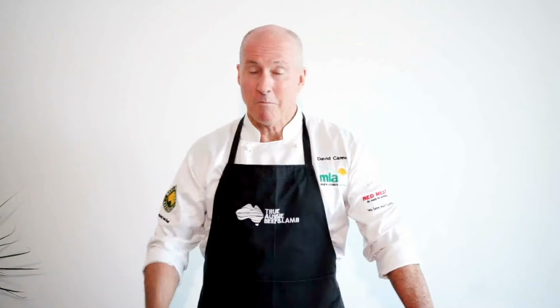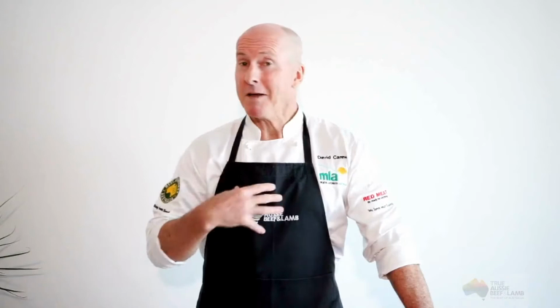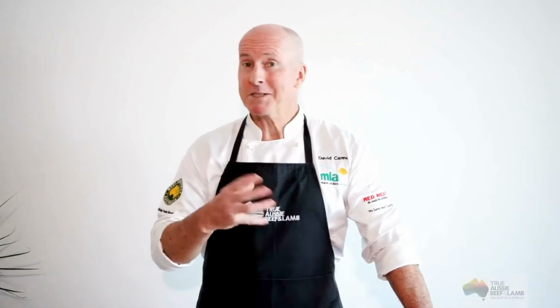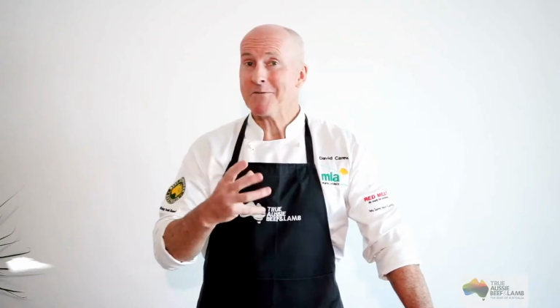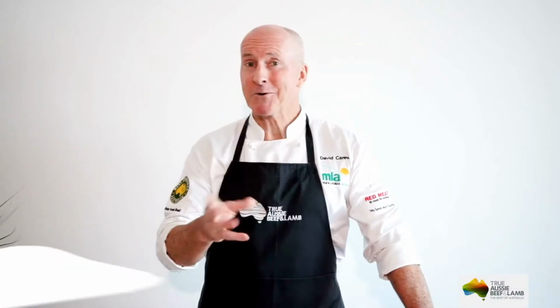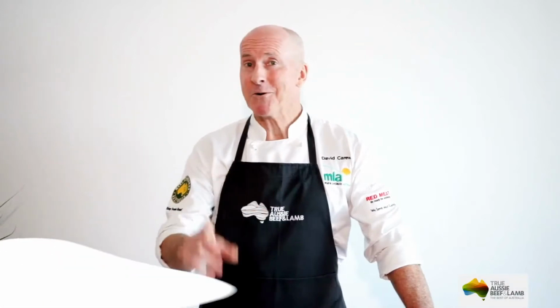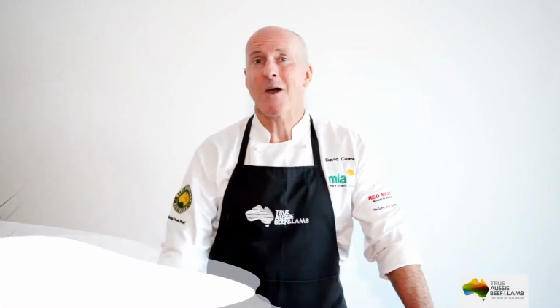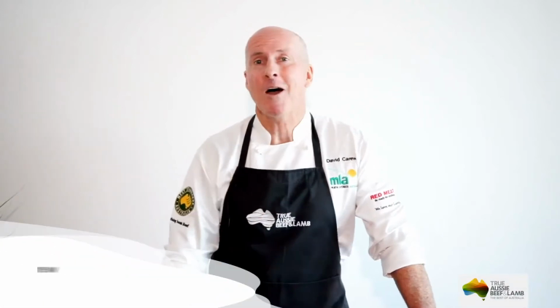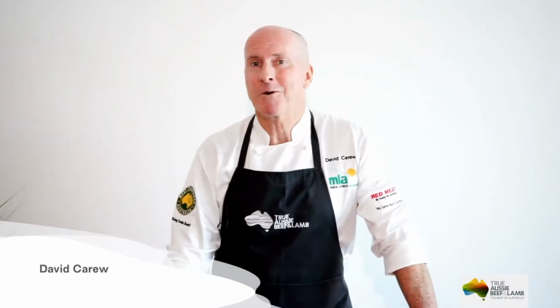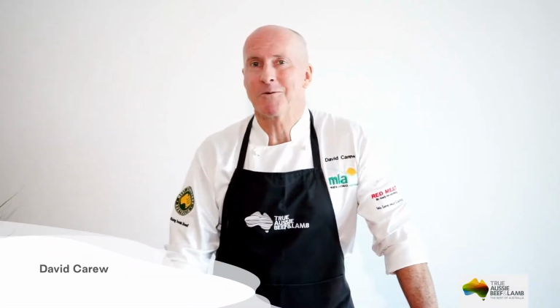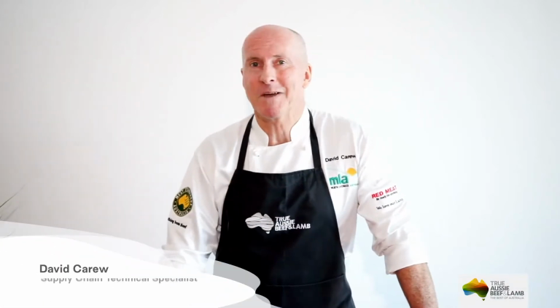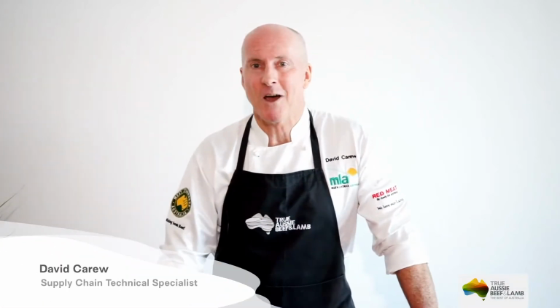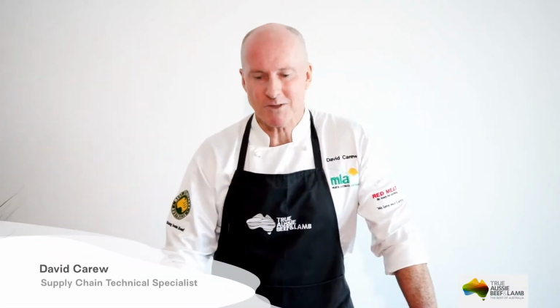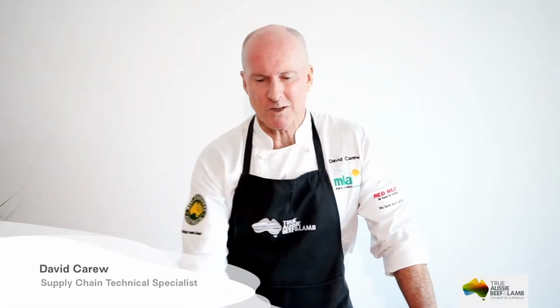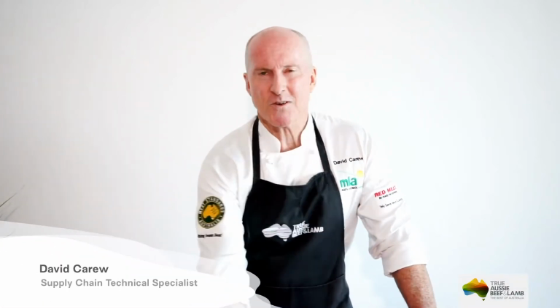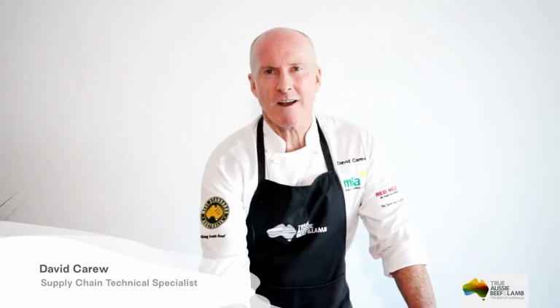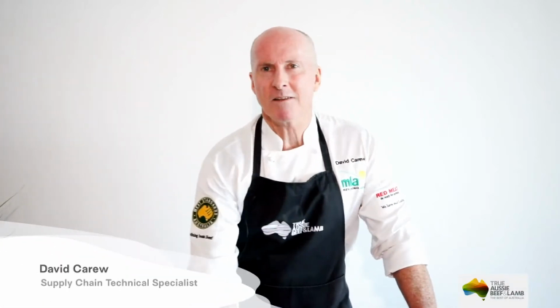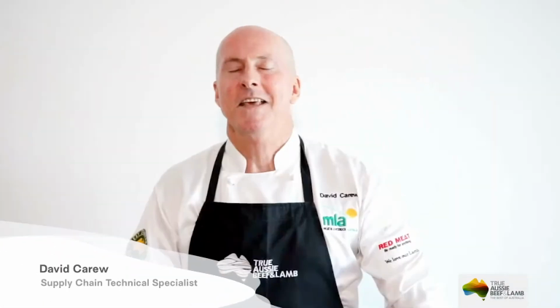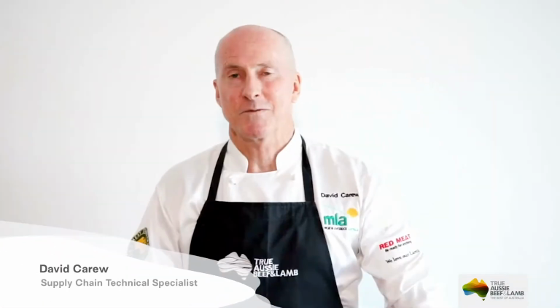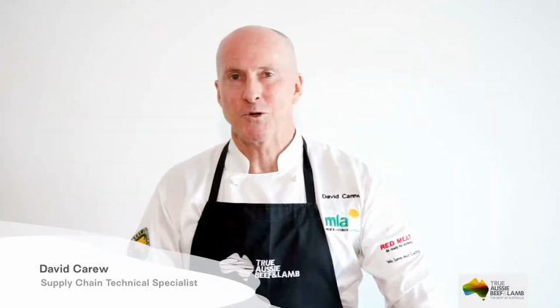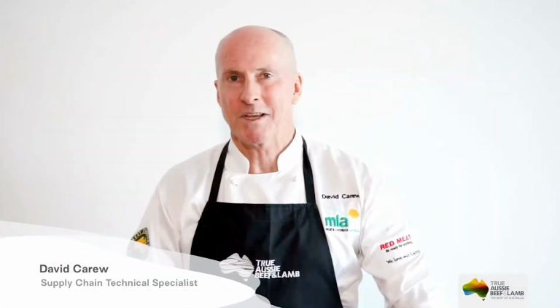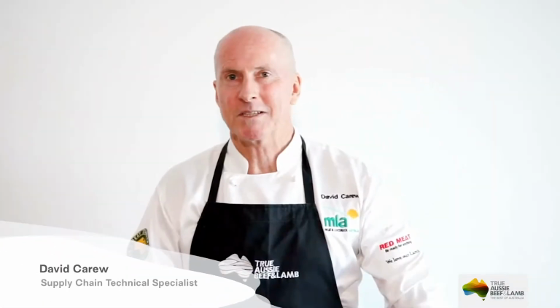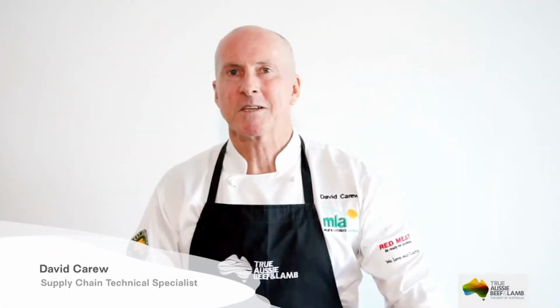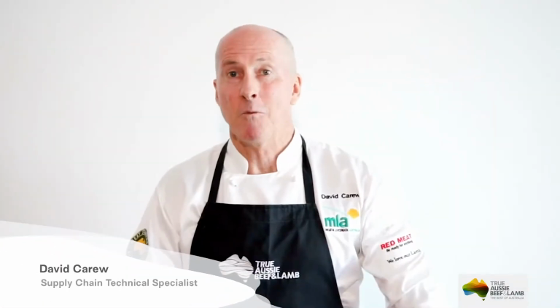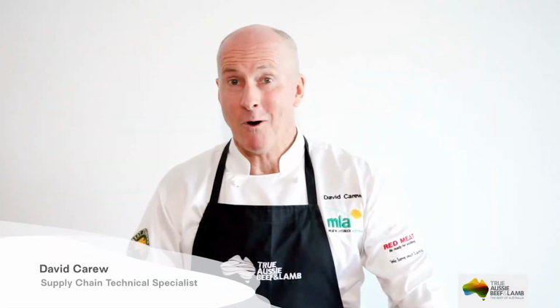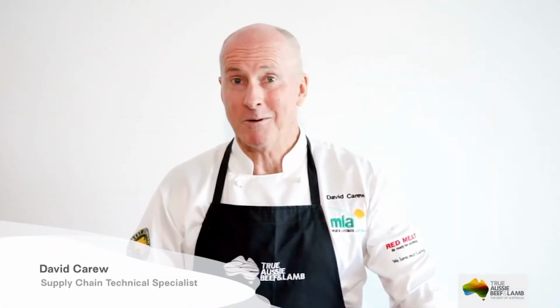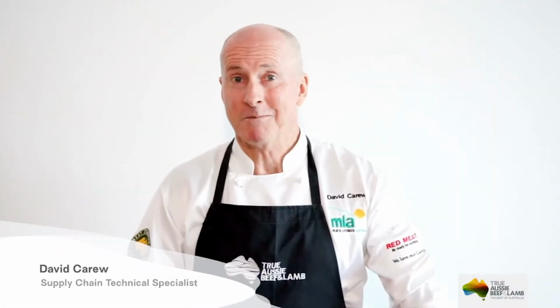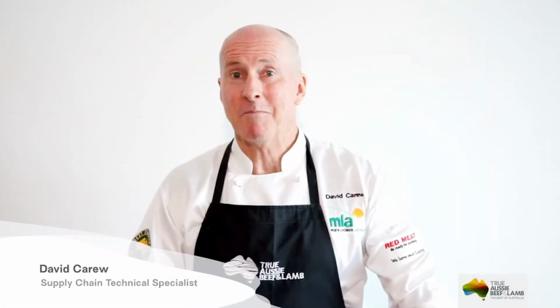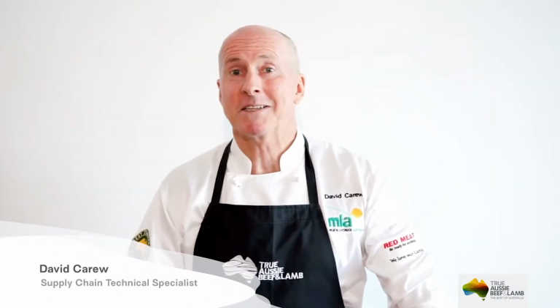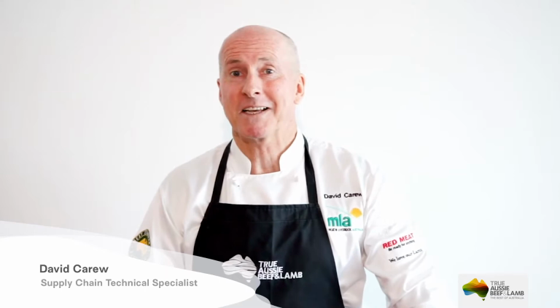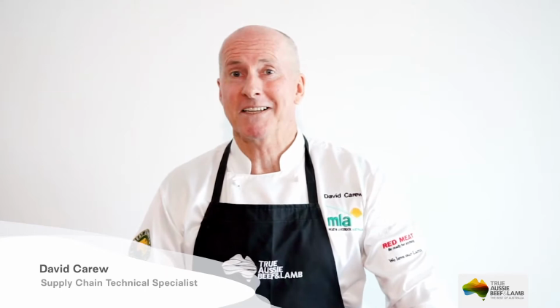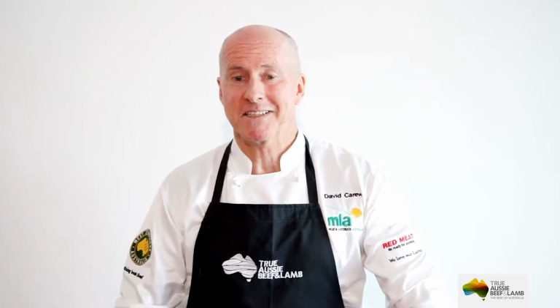My name is David Carew. I work with Meat Livestock Australia. Thanks for joining us and welcome to Master Cuts.